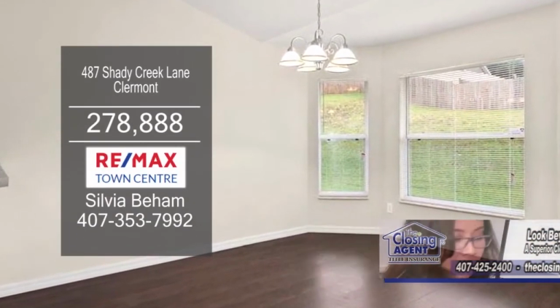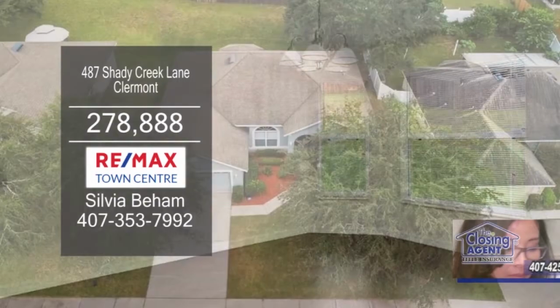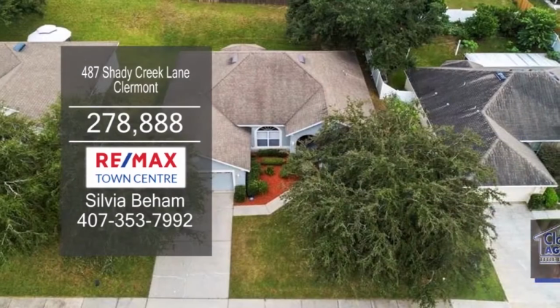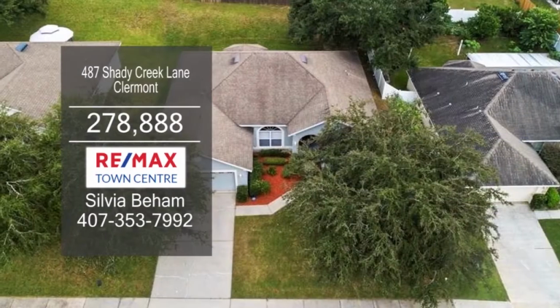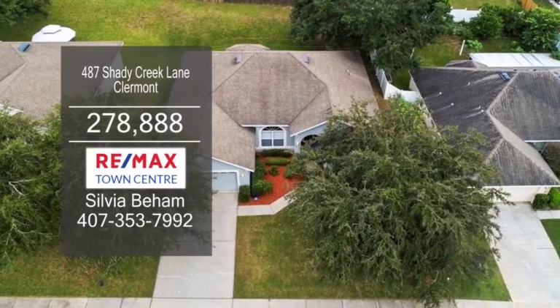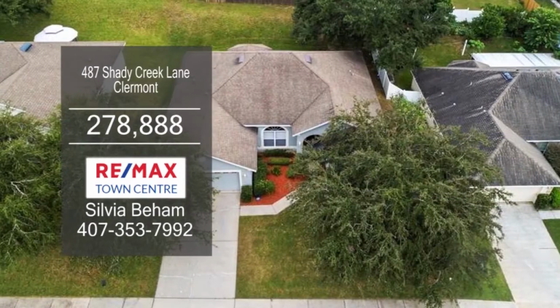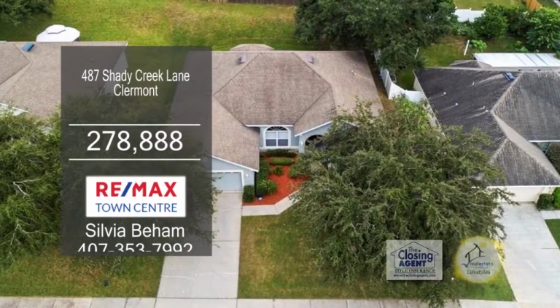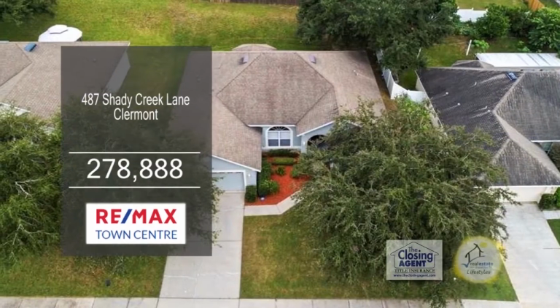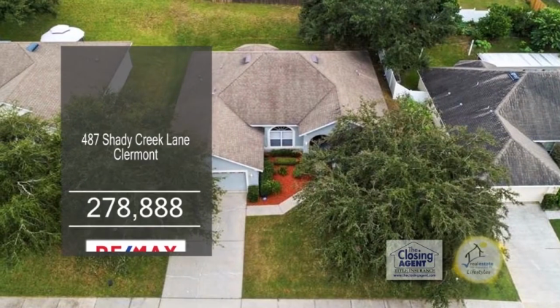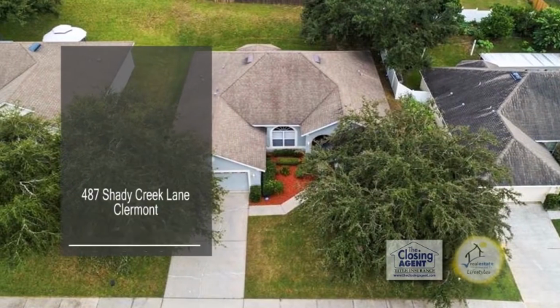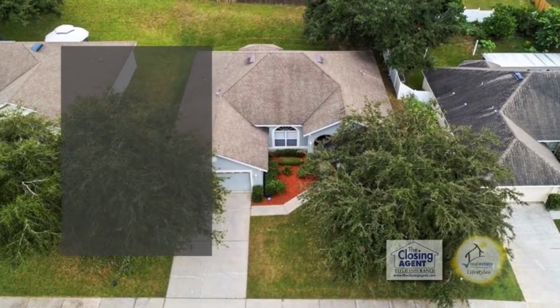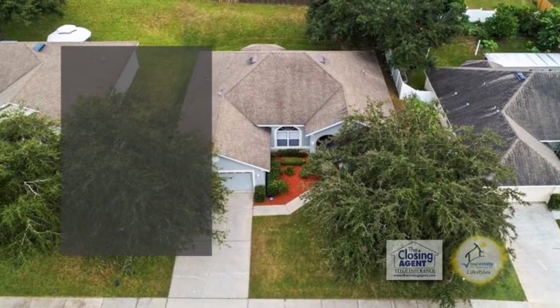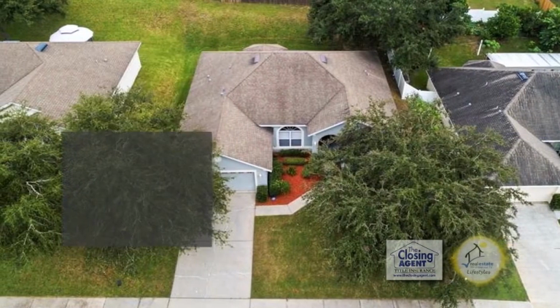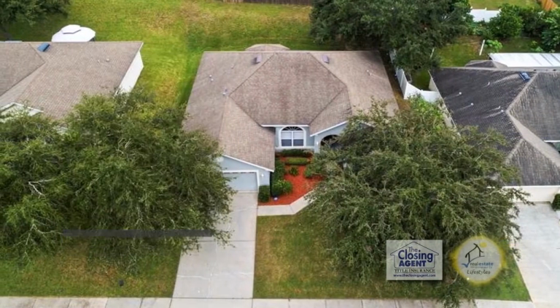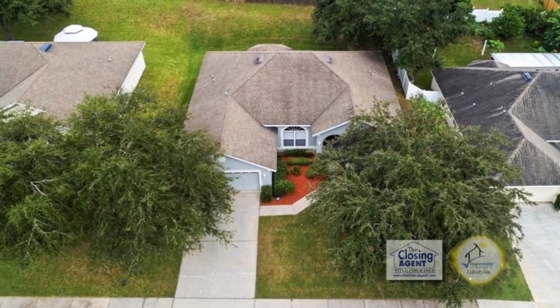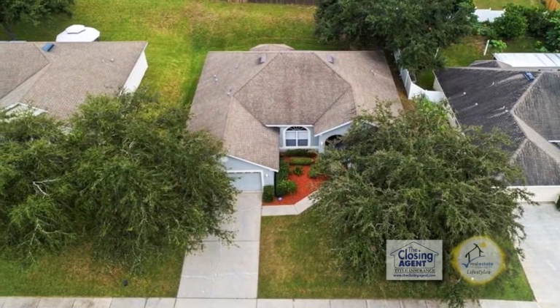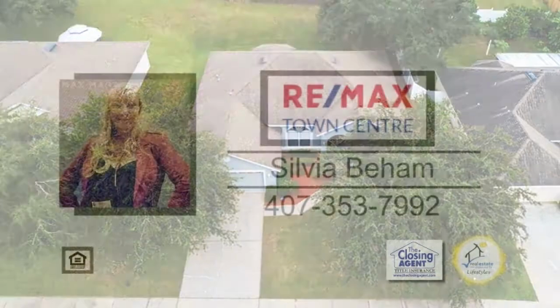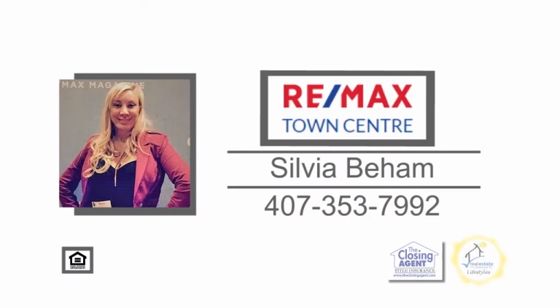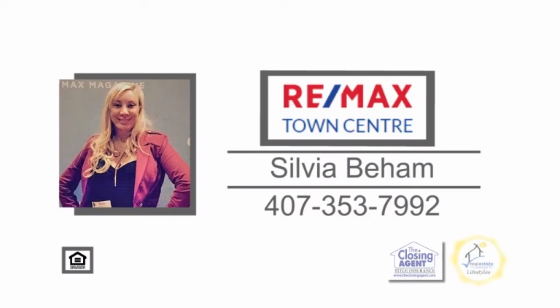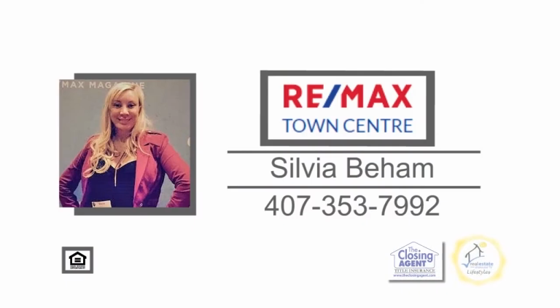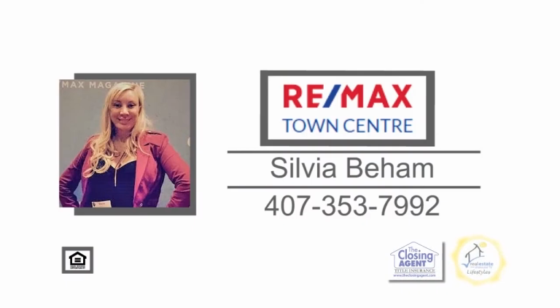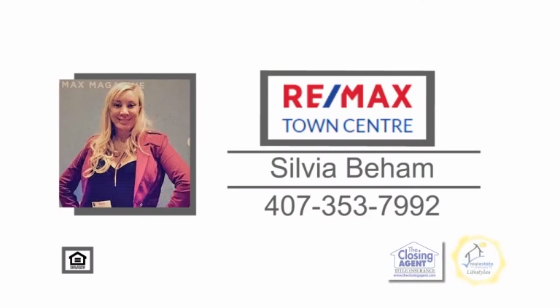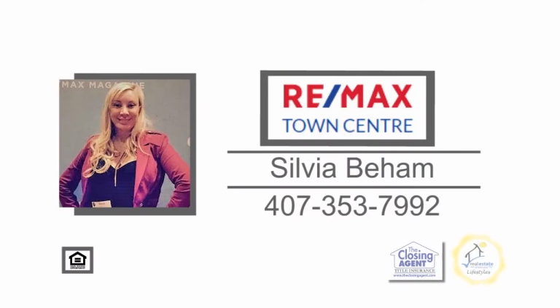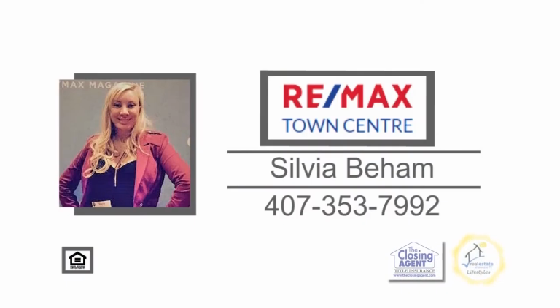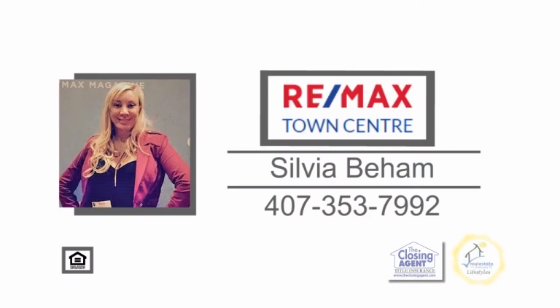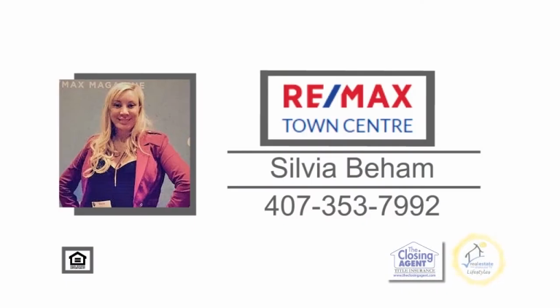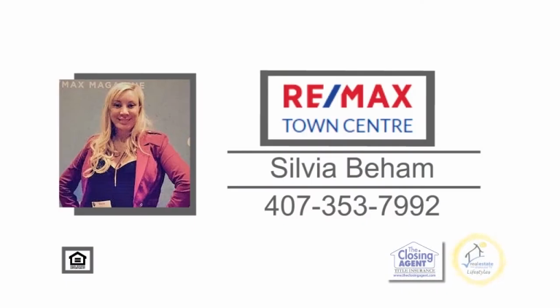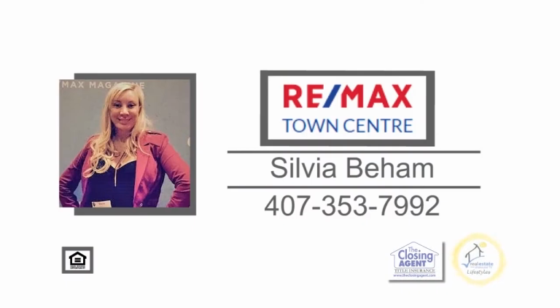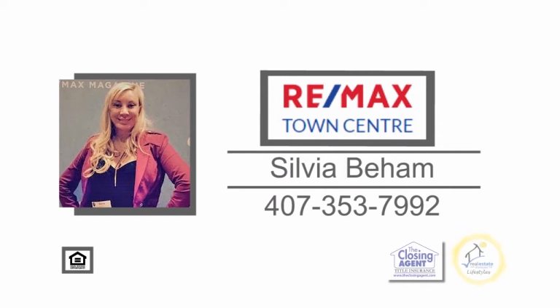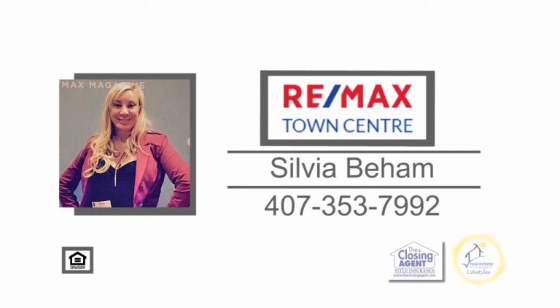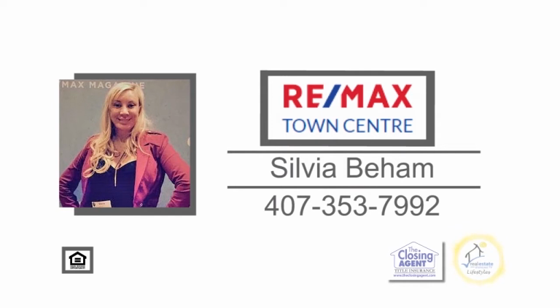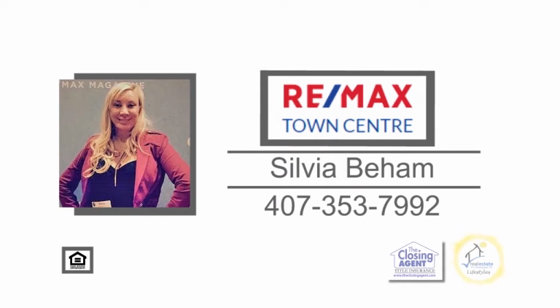This home is only two minutes to shopping and restaurants. Contact Sylvia Beham for more information.